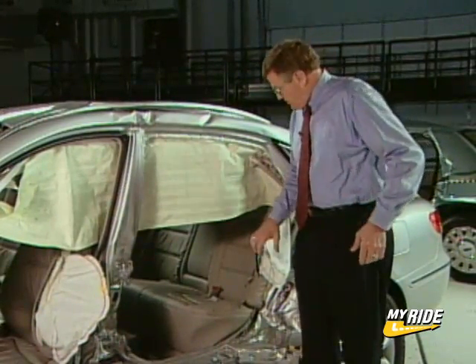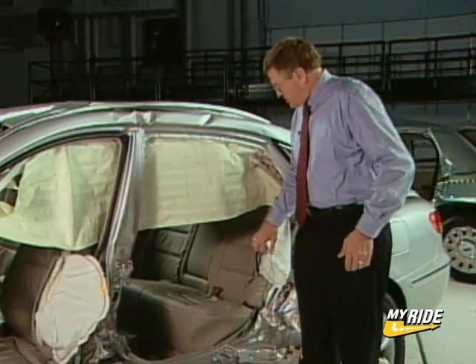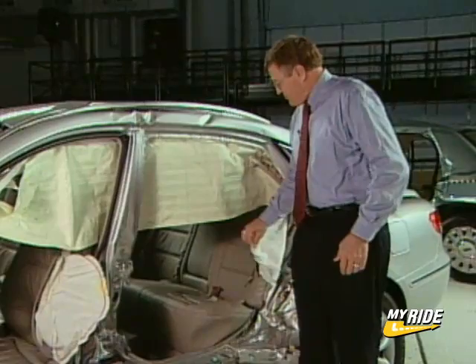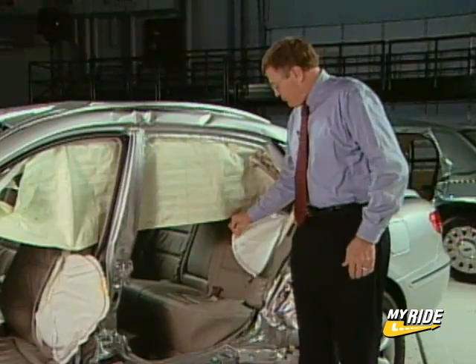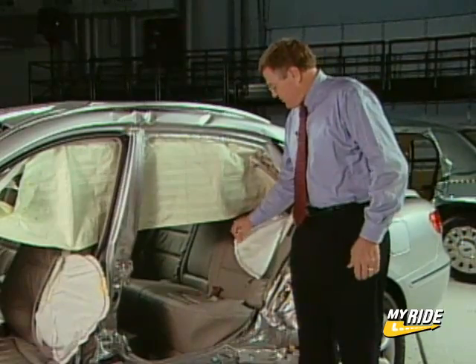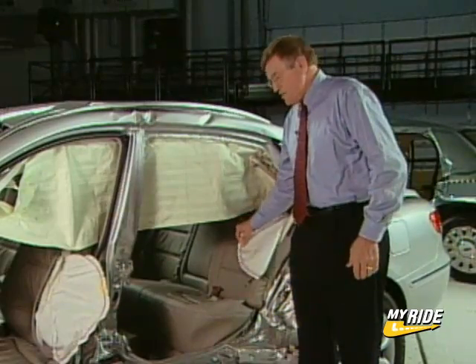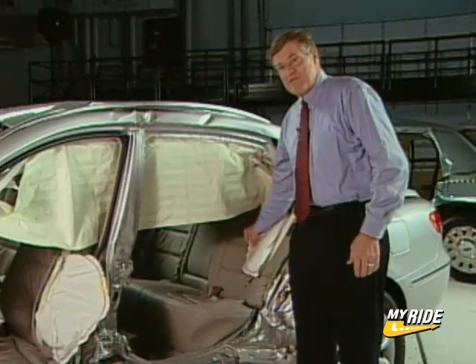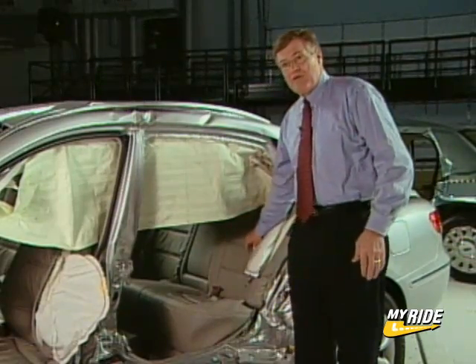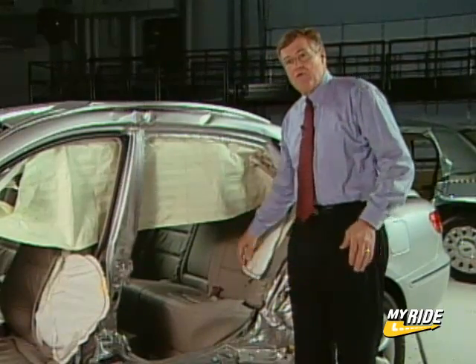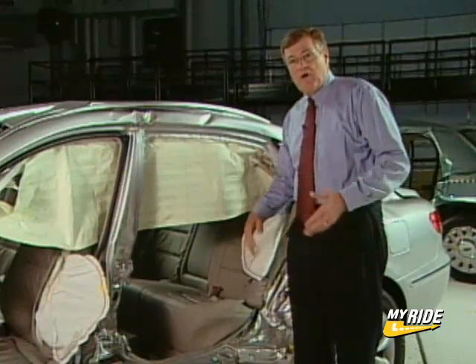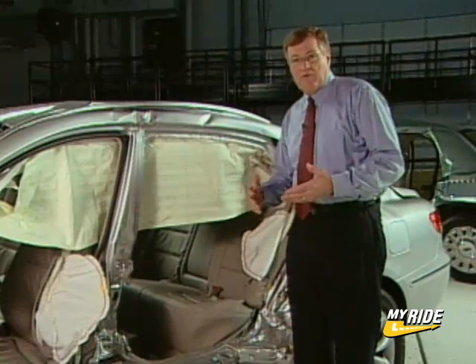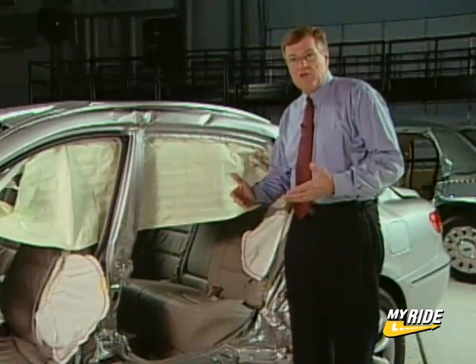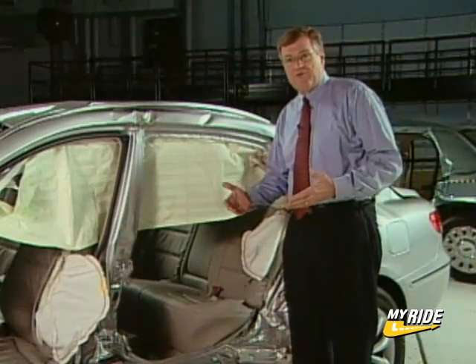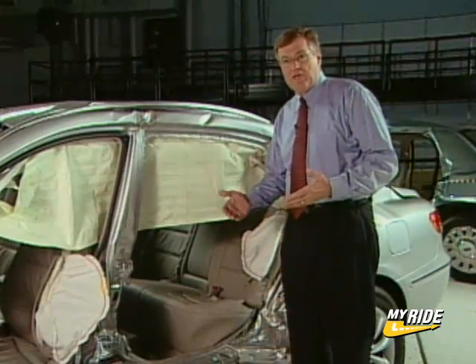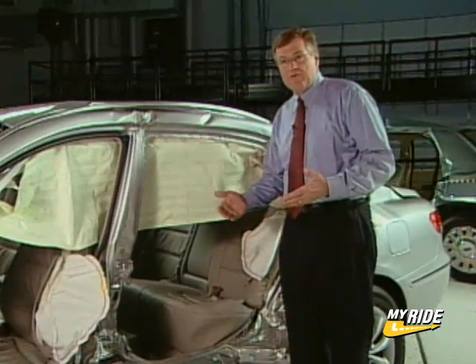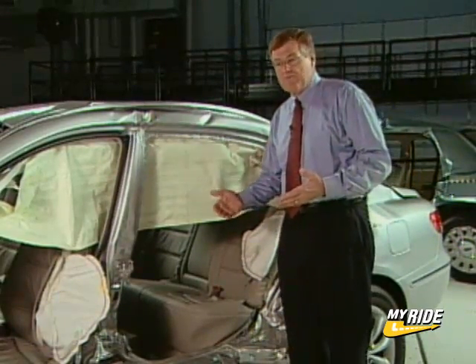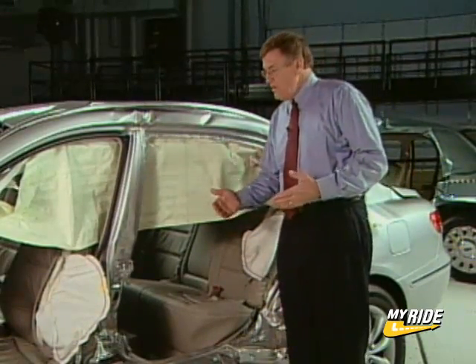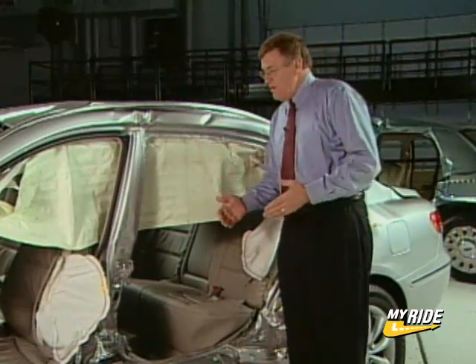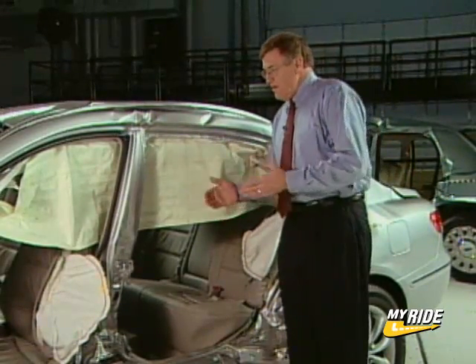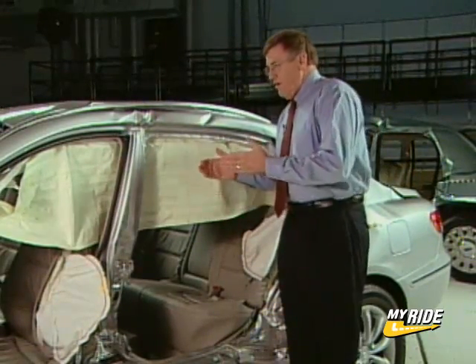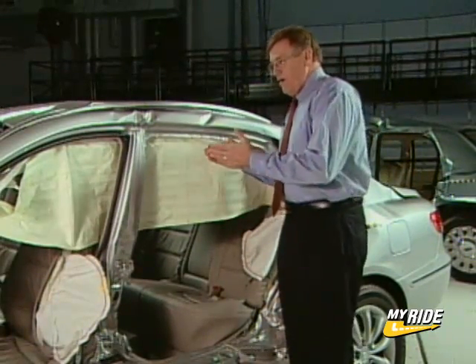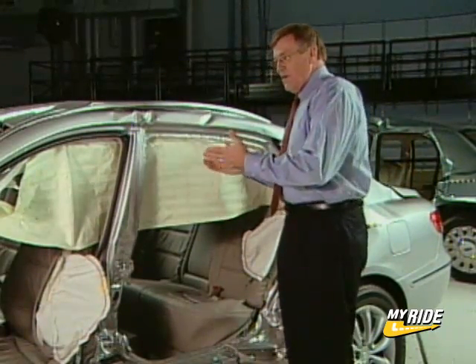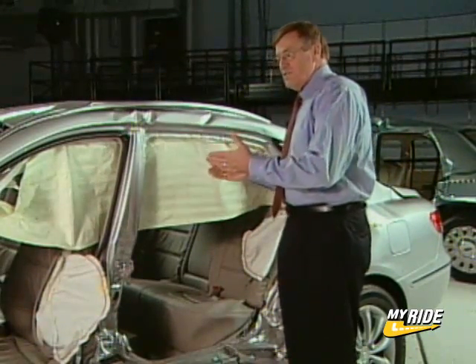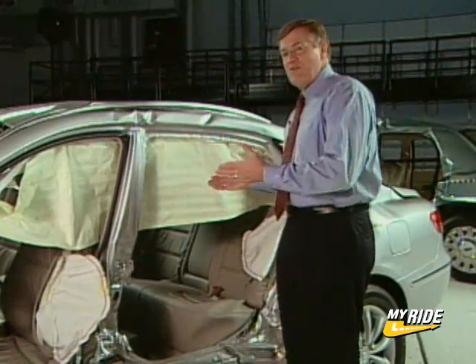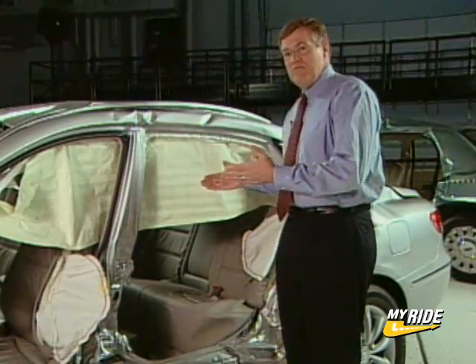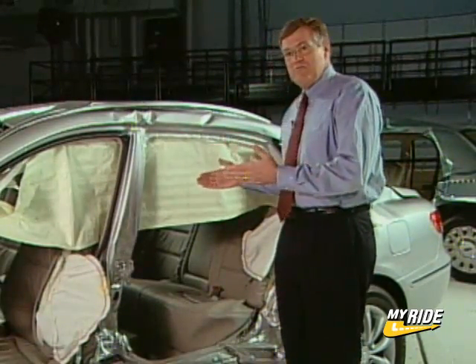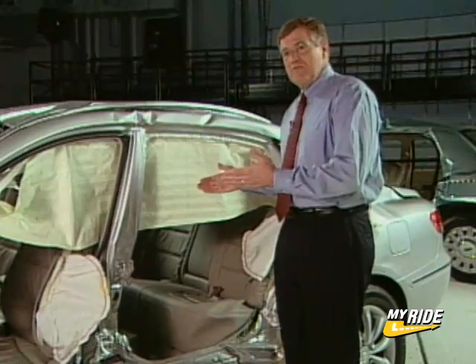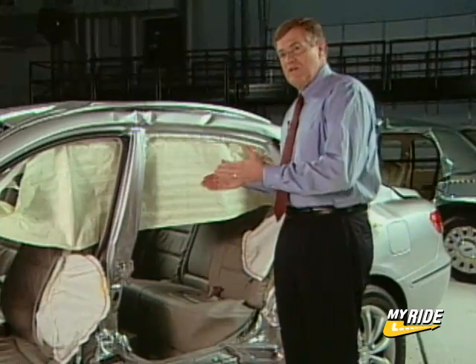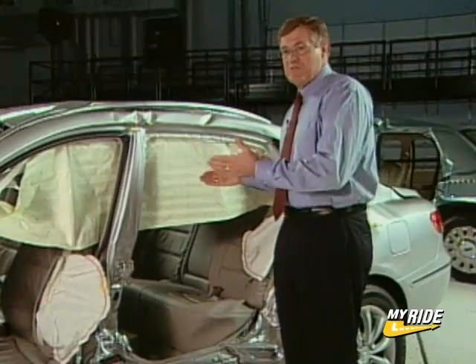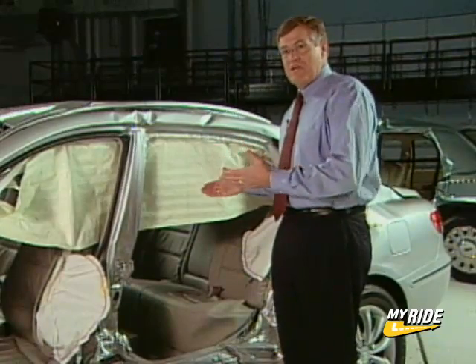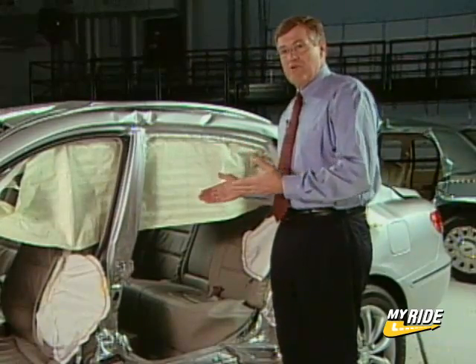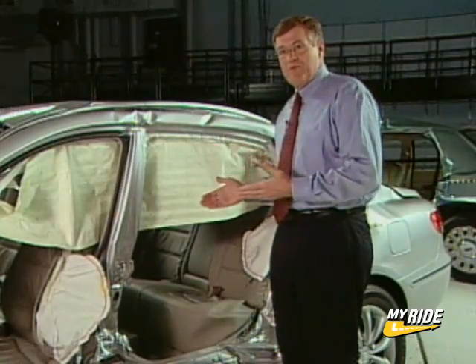This is something previously seen only on luxury vehicles. On the Hyundai Azera, it comes with standard equipment.